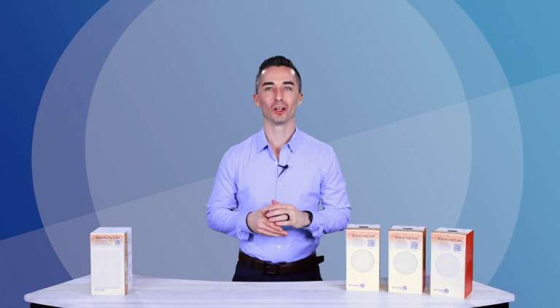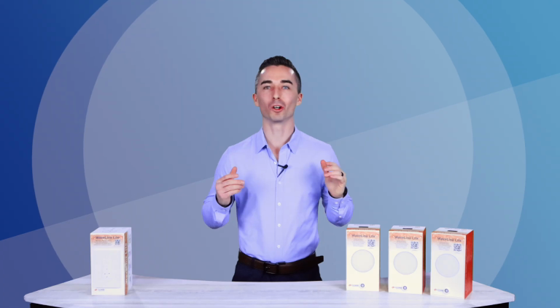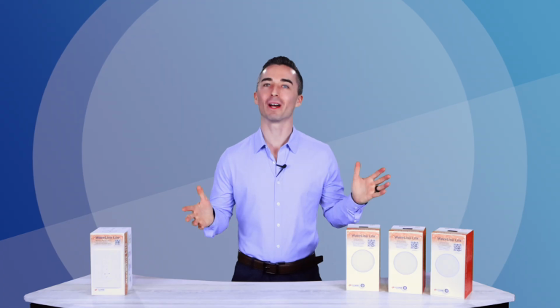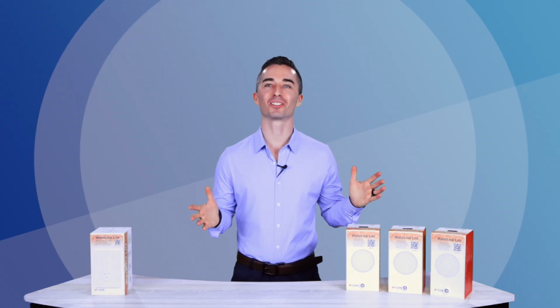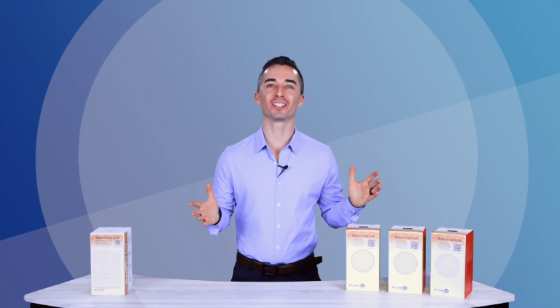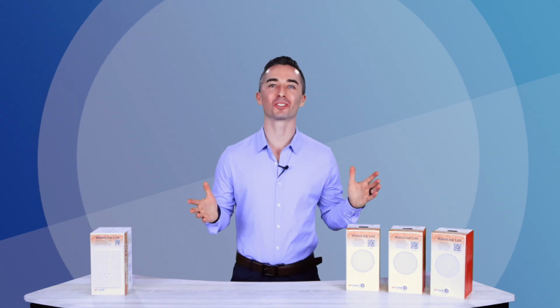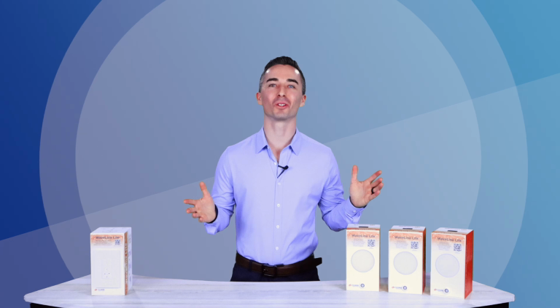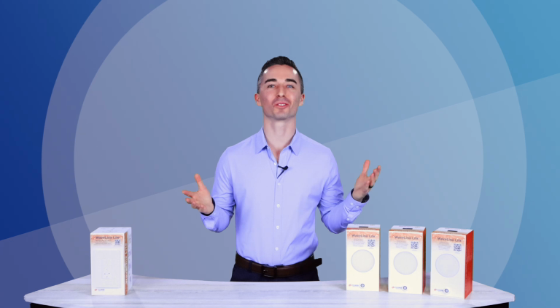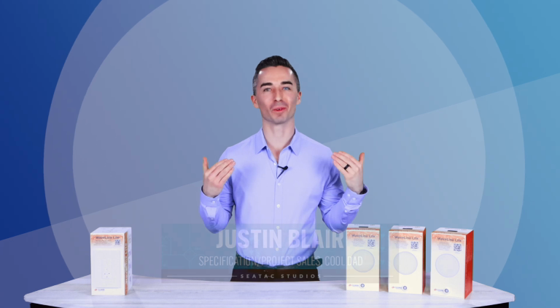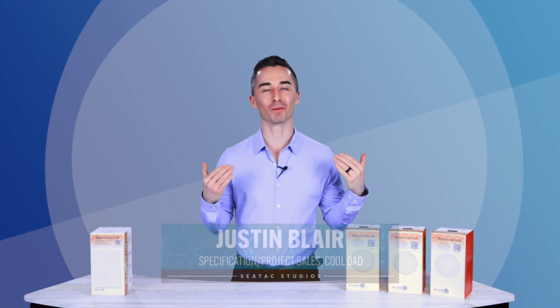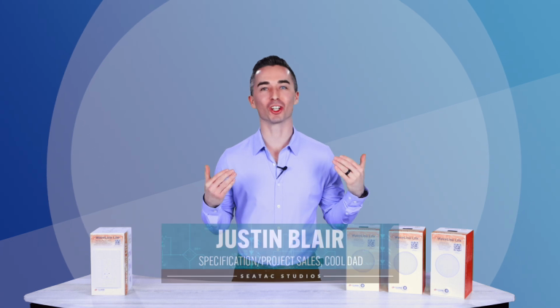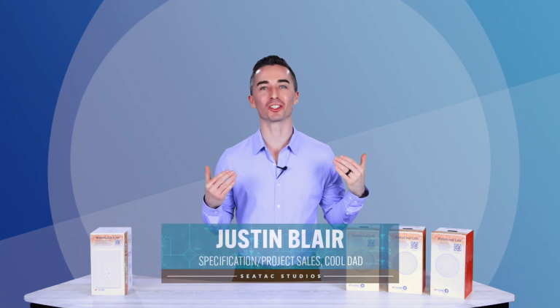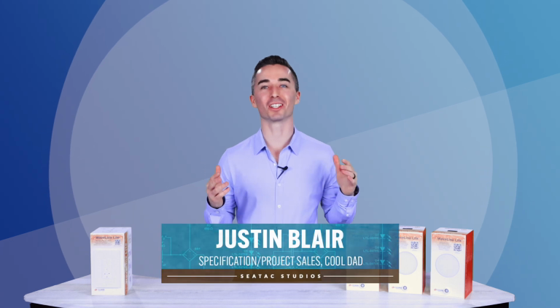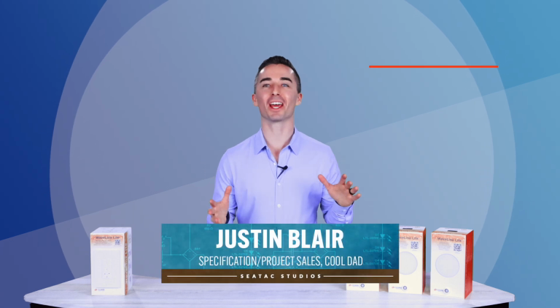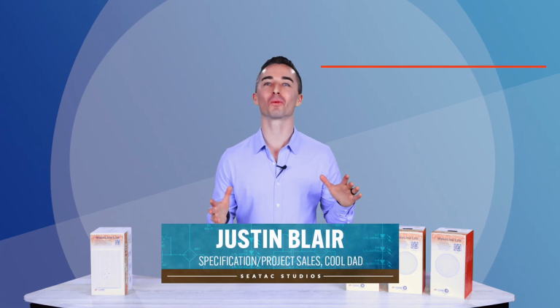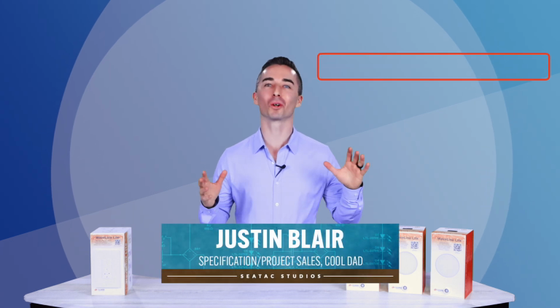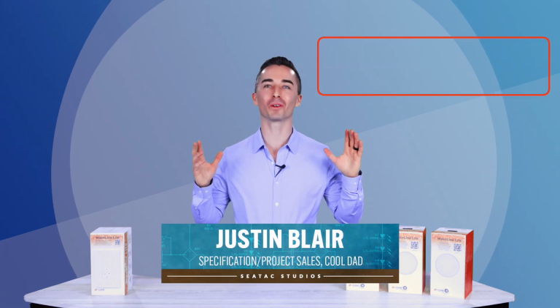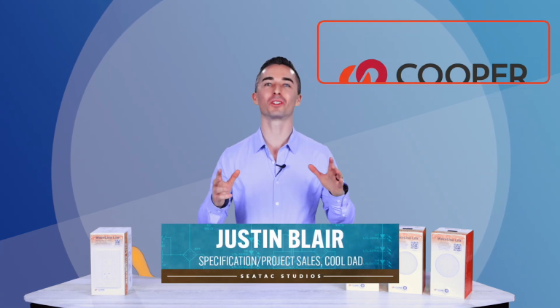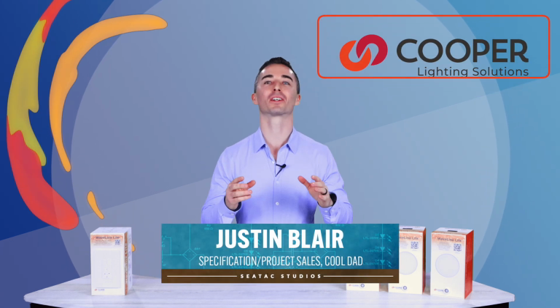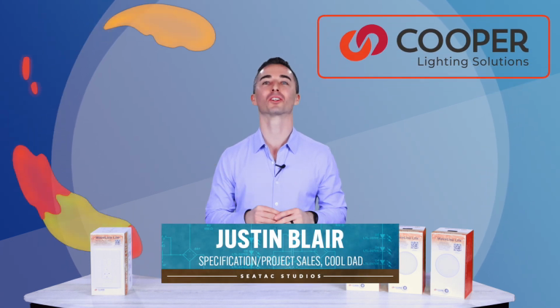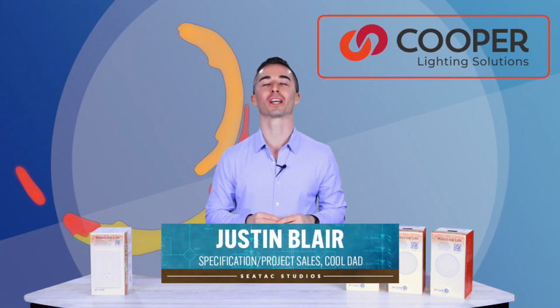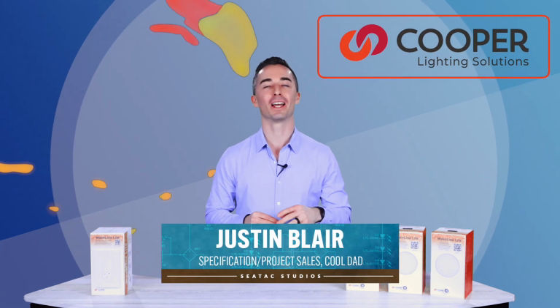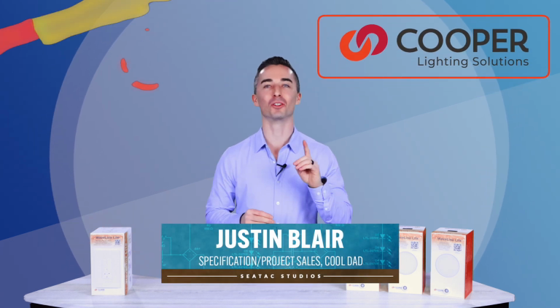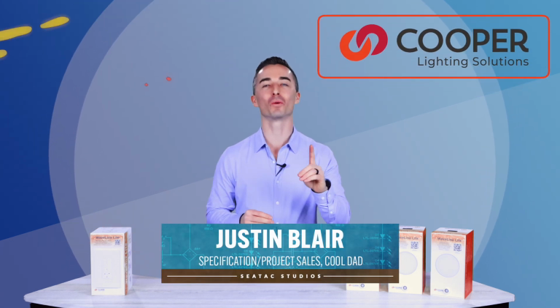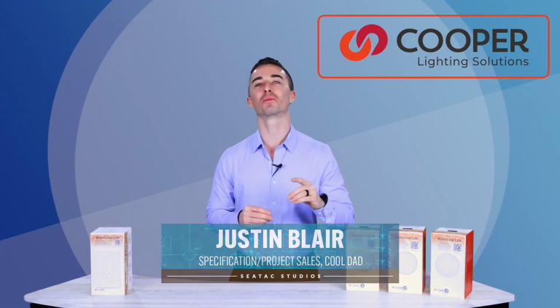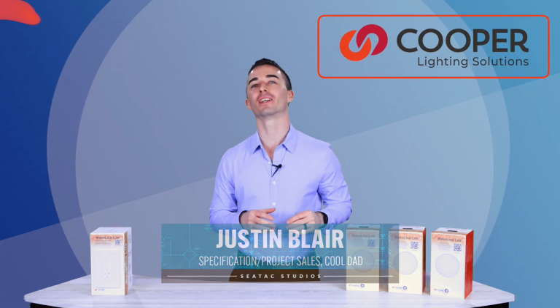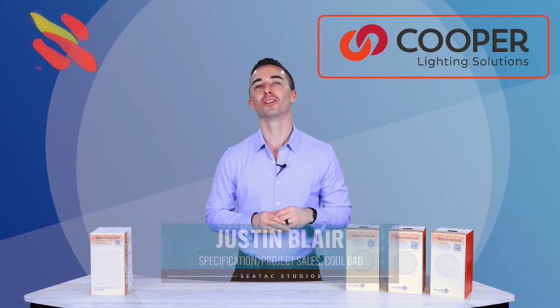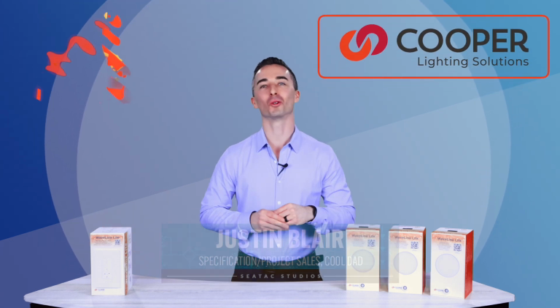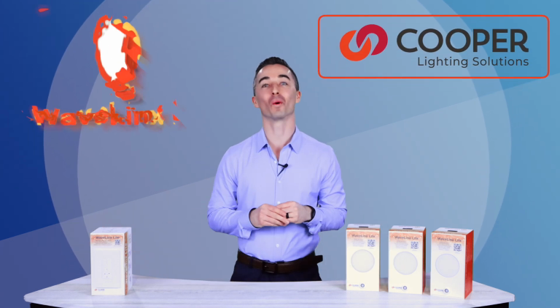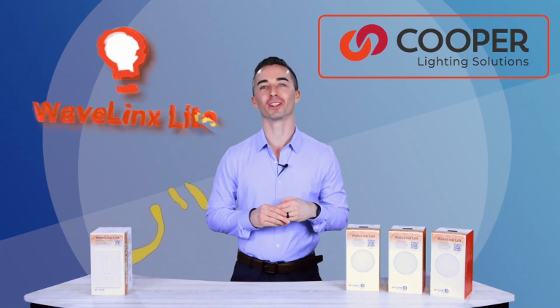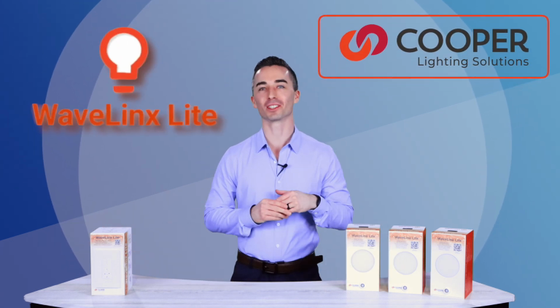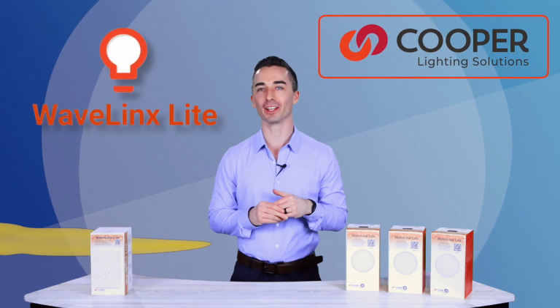Welcome back to CTEK Studios. My name is Justin. Today we're going to take a look at a new update to Wavelinks Lite.